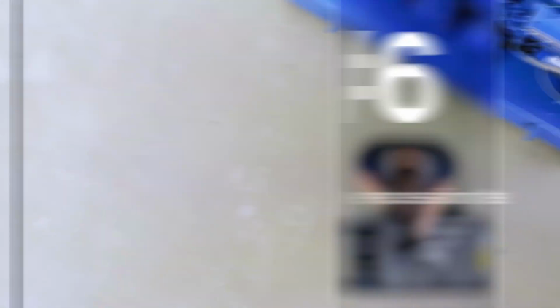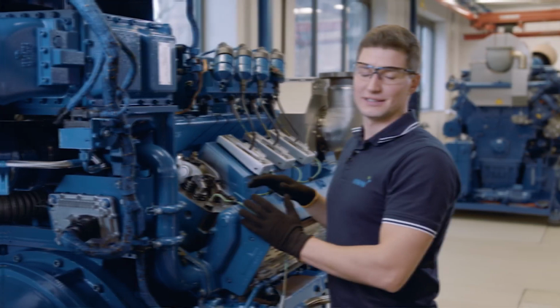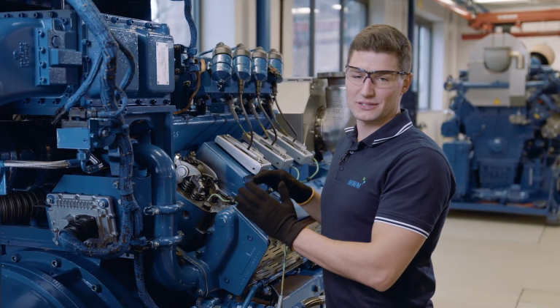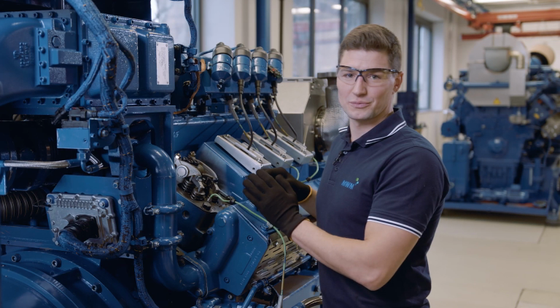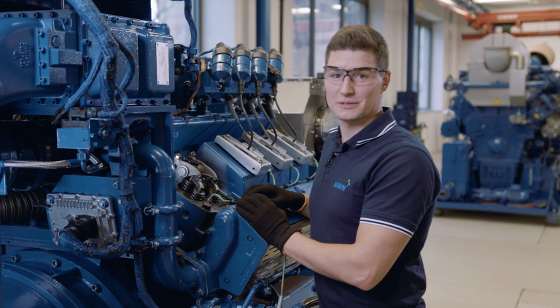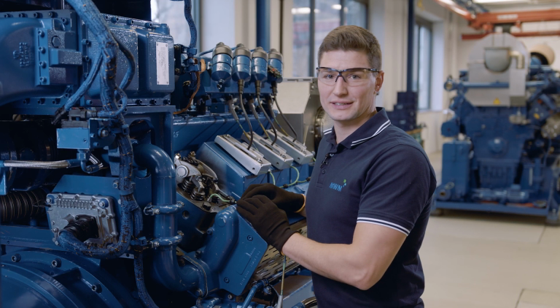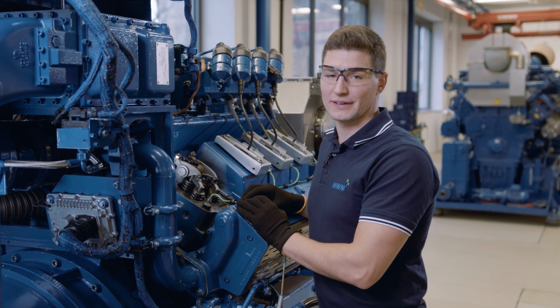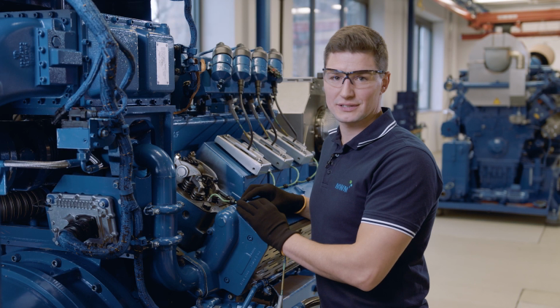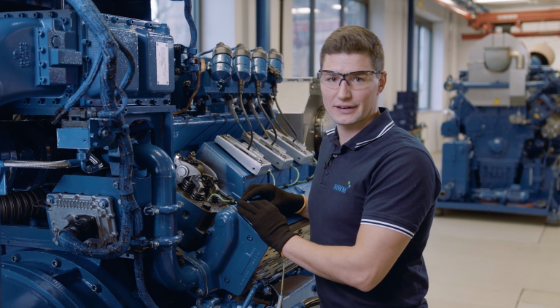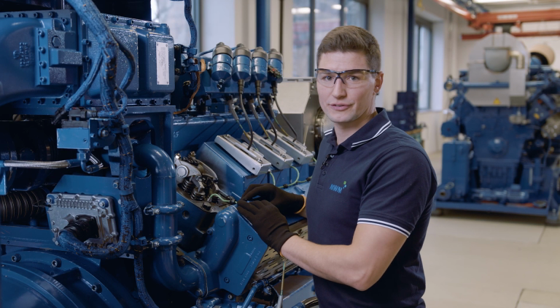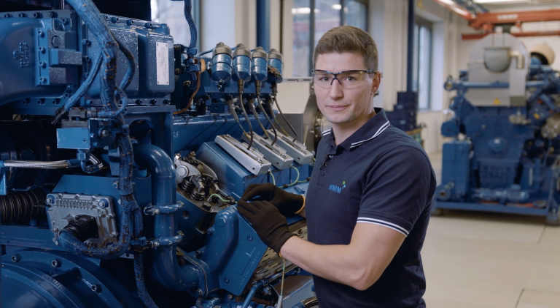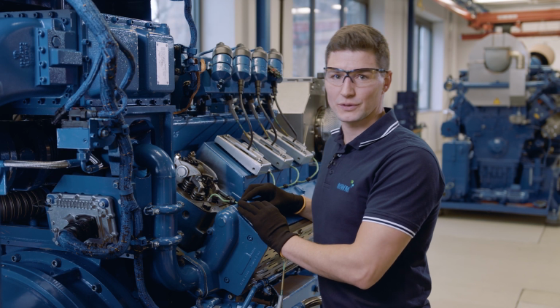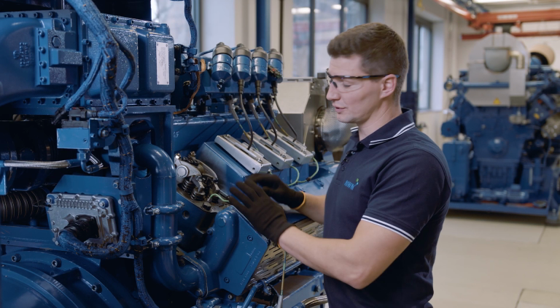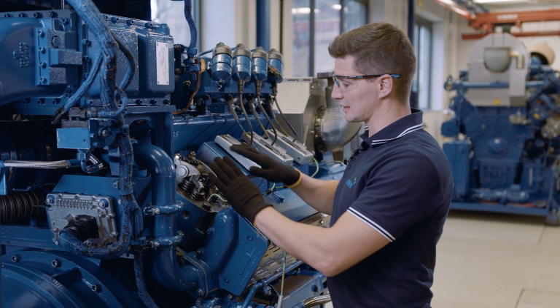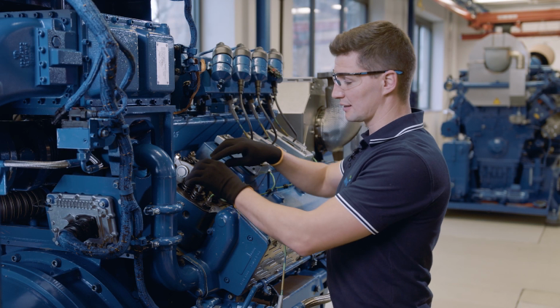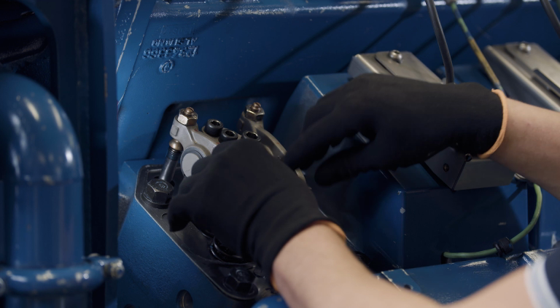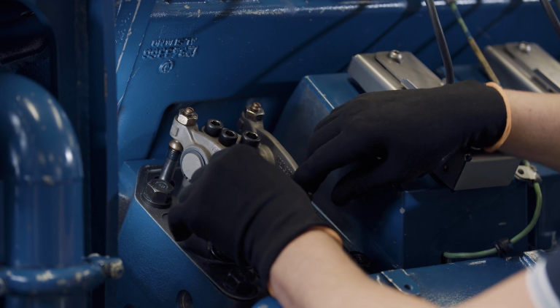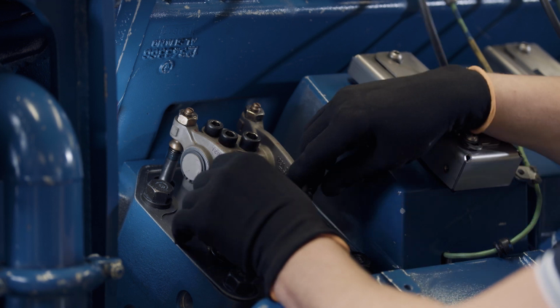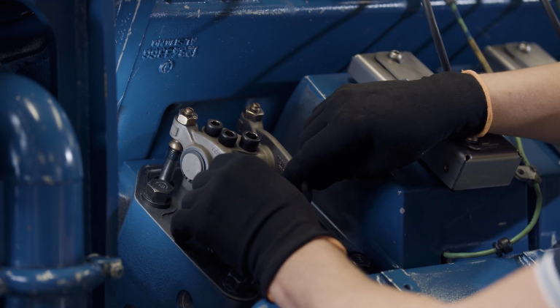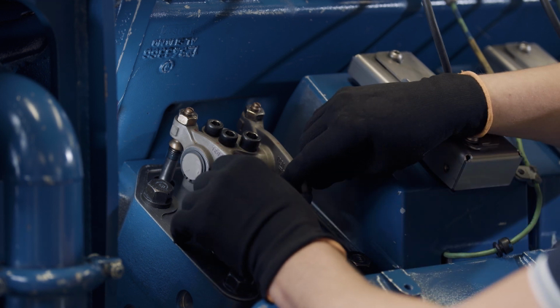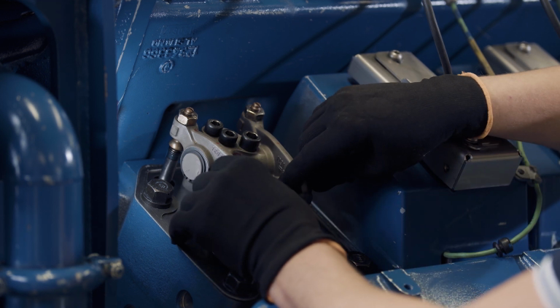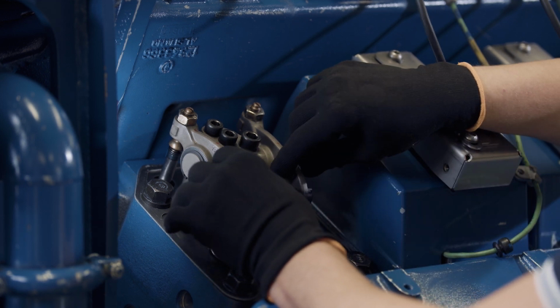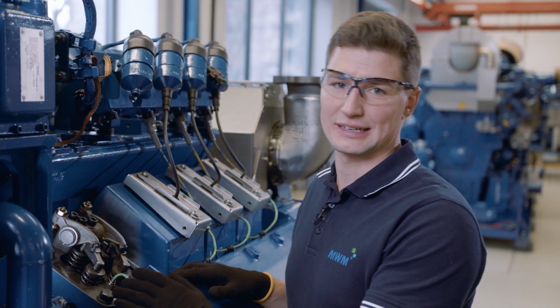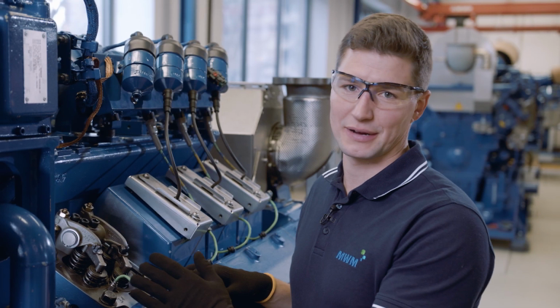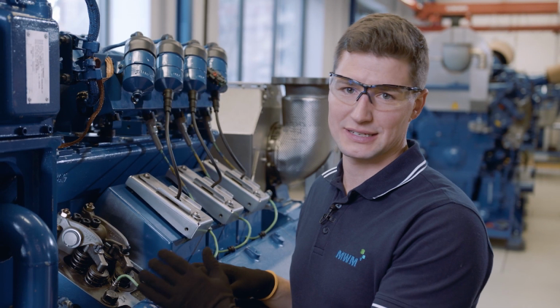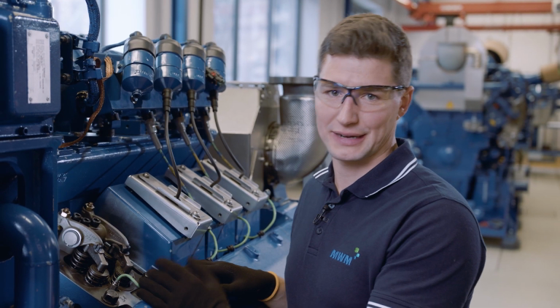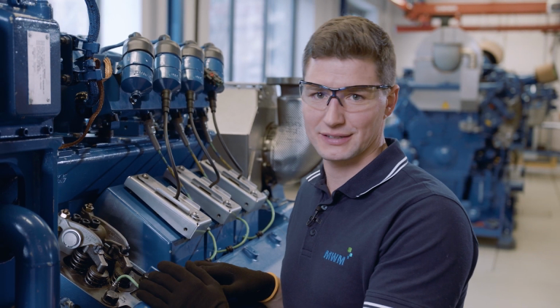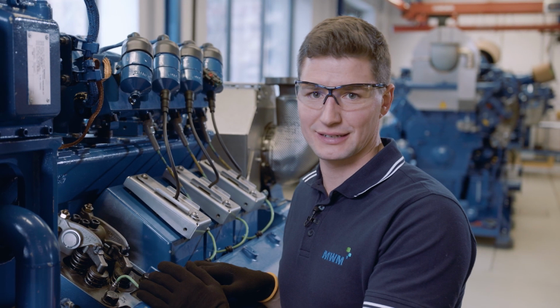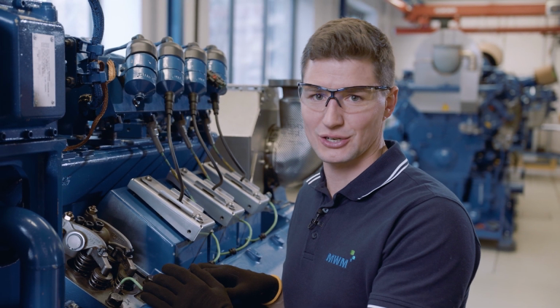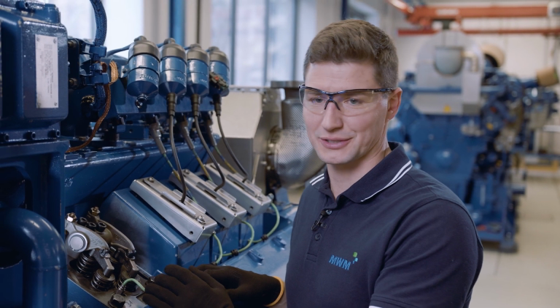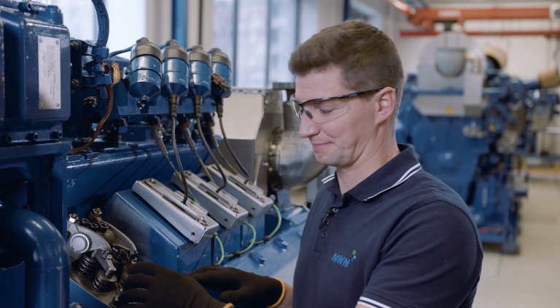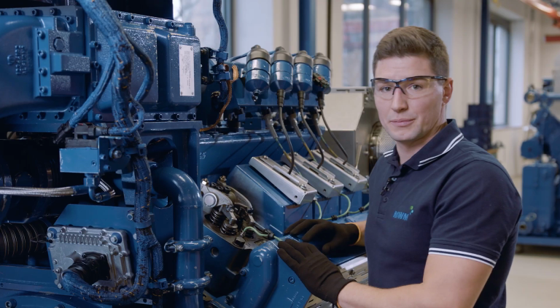The measurement must always be carried out after the maintenance intervals and the cylinder must be set to ignition TDC. In this way, both valves will be closed.